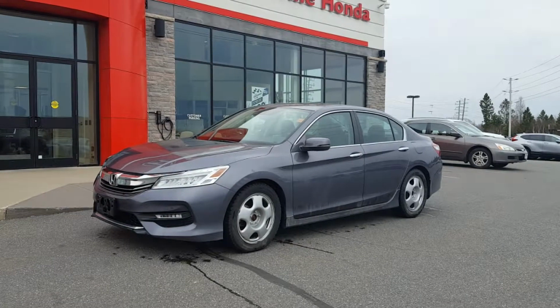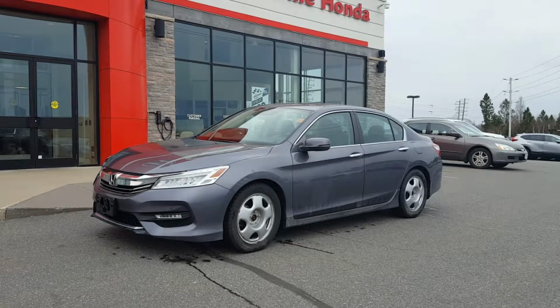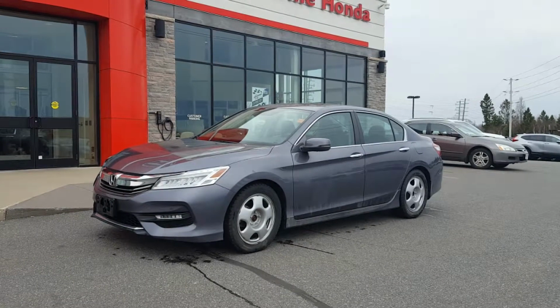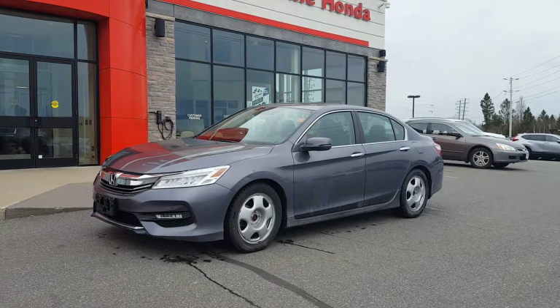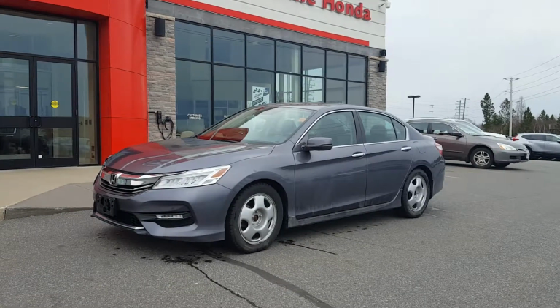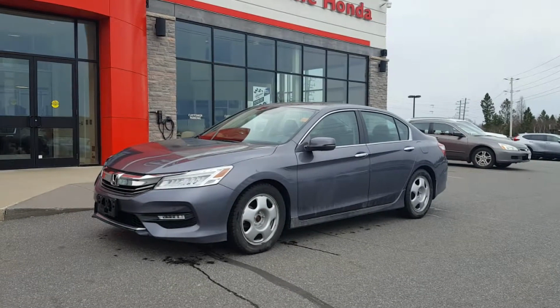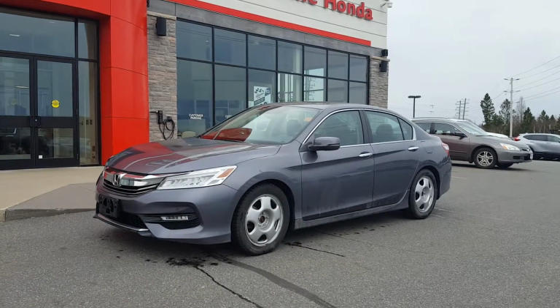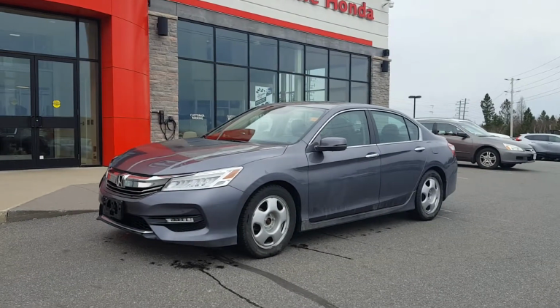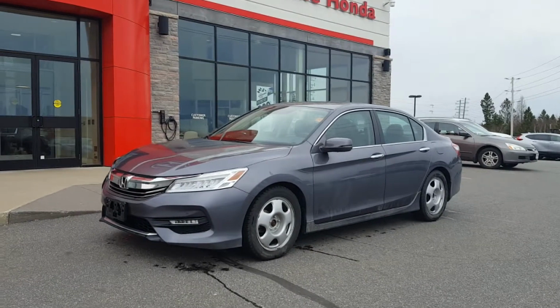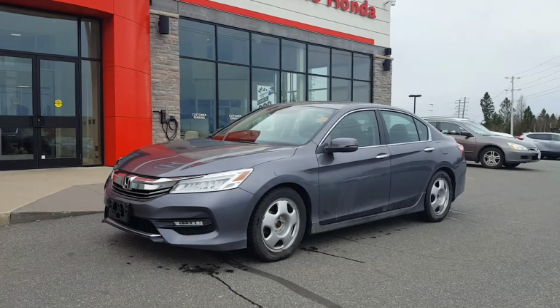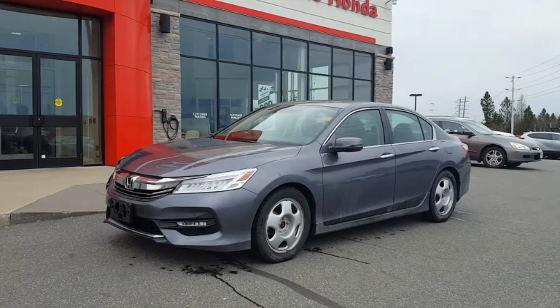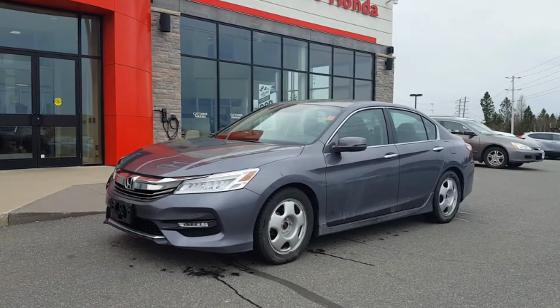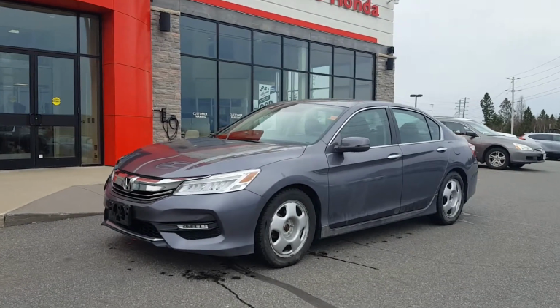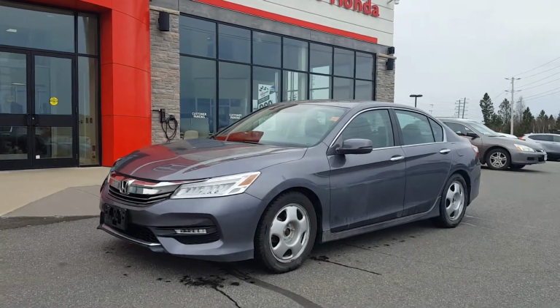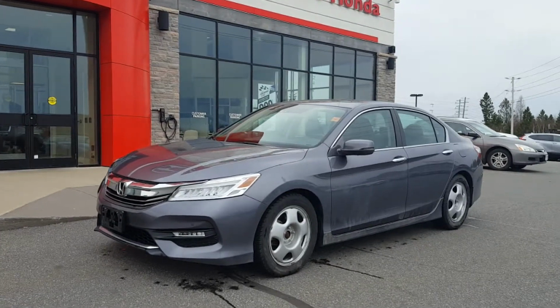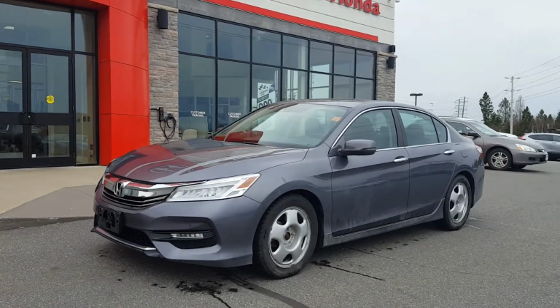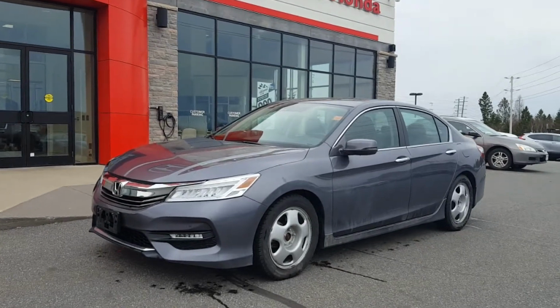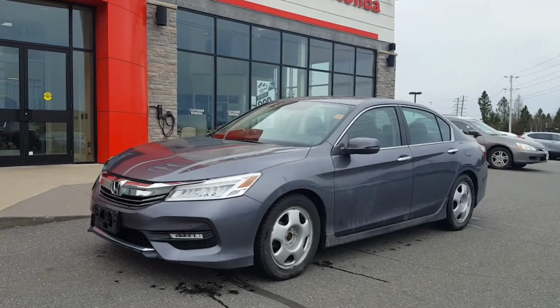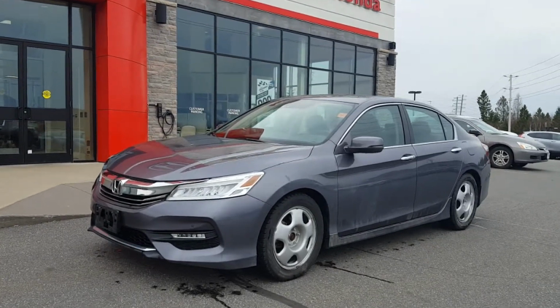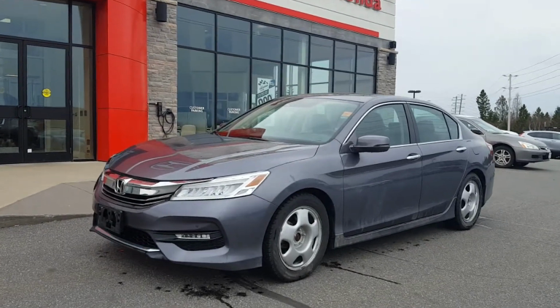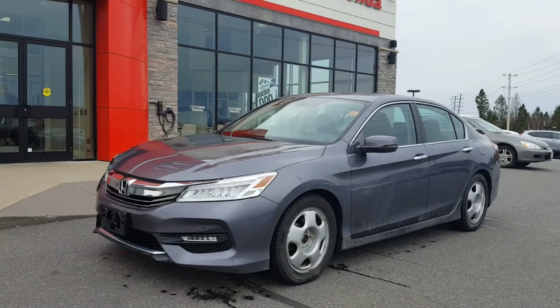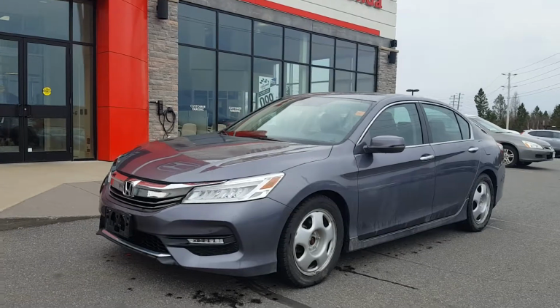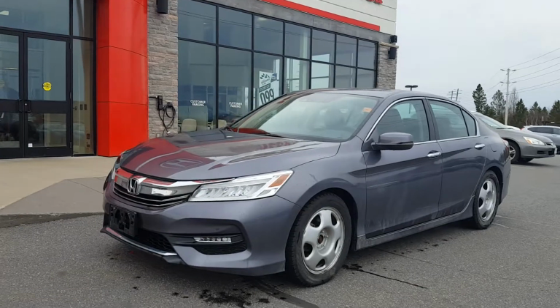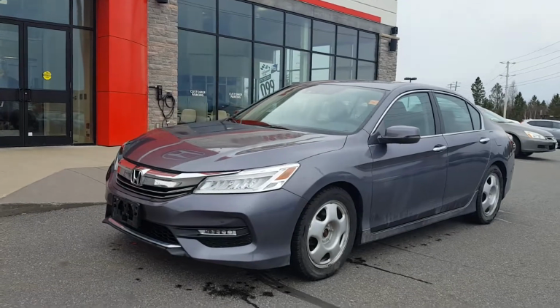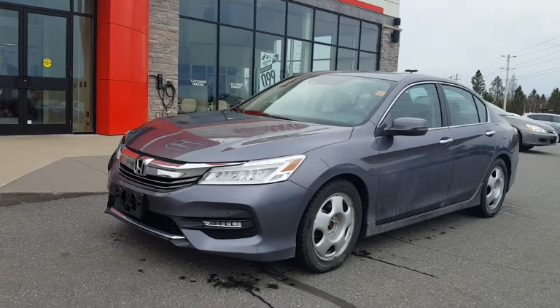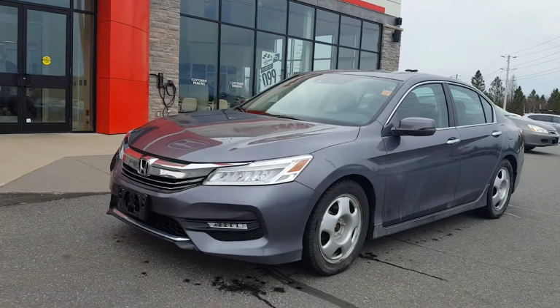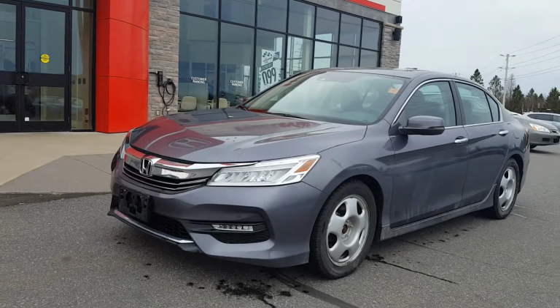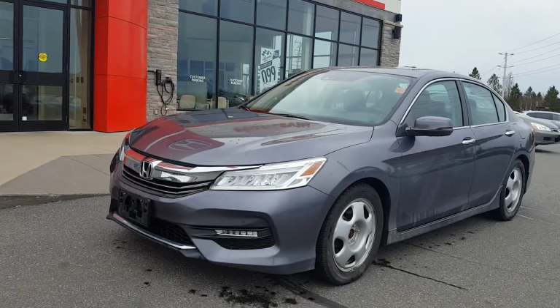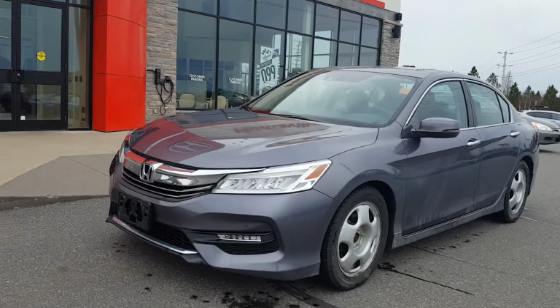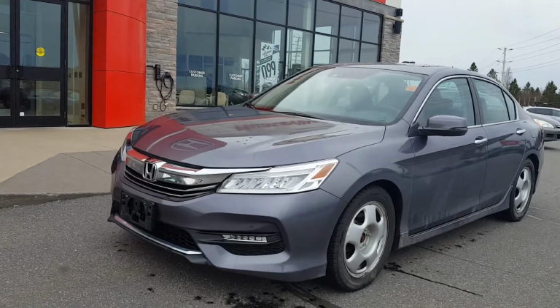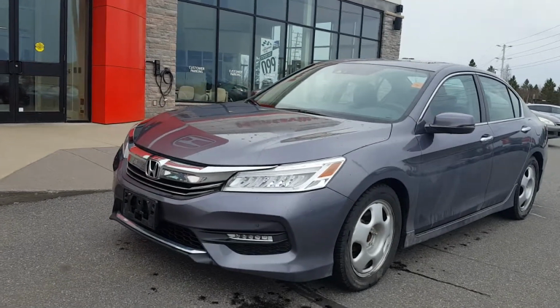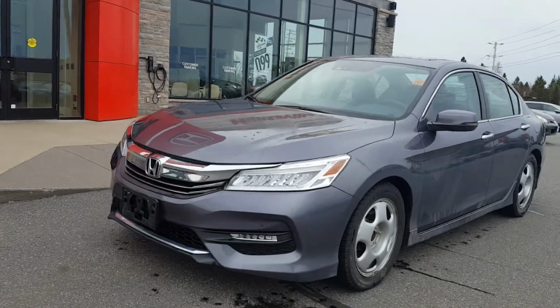Hi Ava, this is Paula from Huntsville Honda, the online sales coordinator.